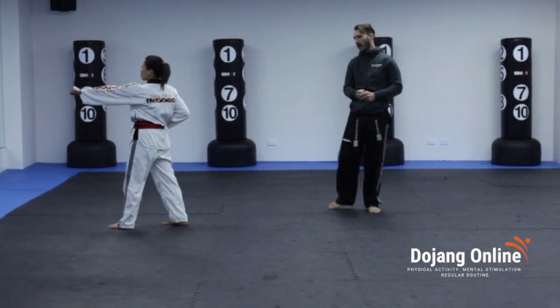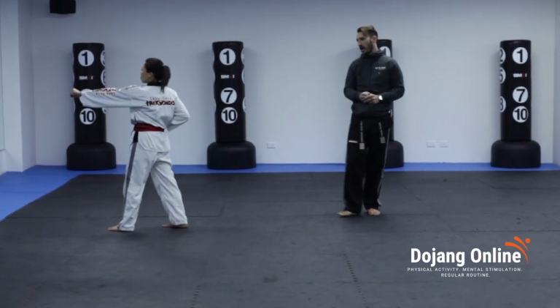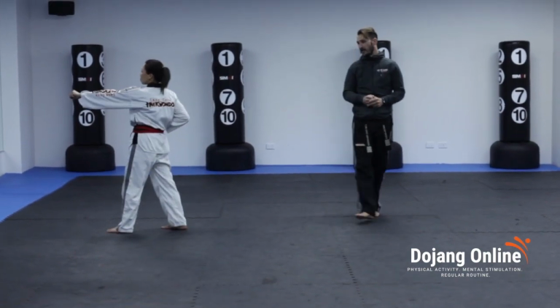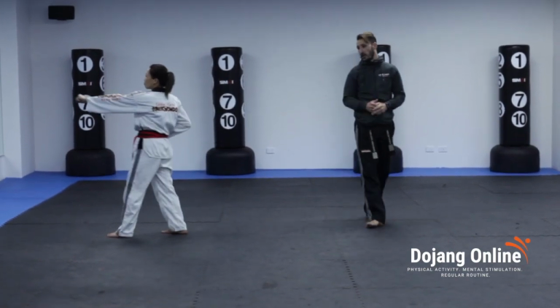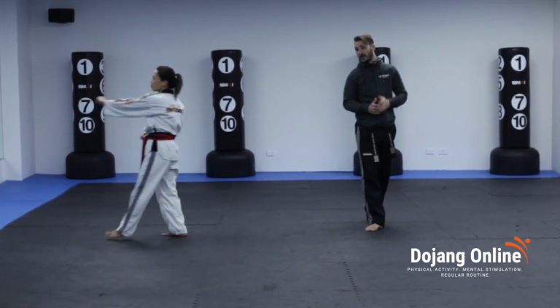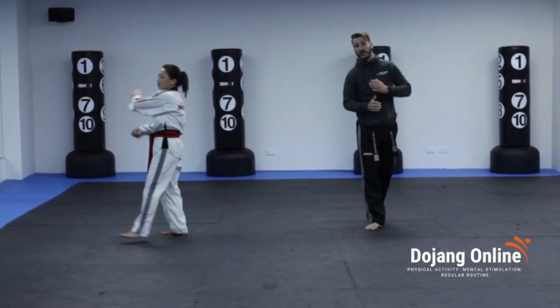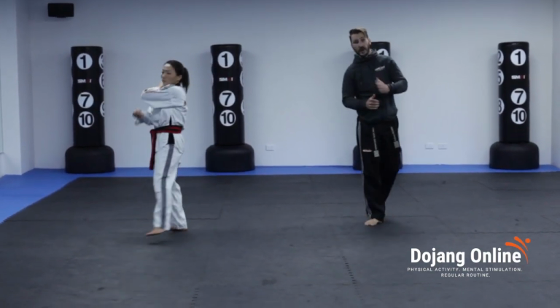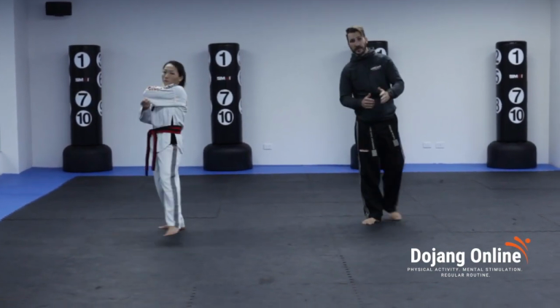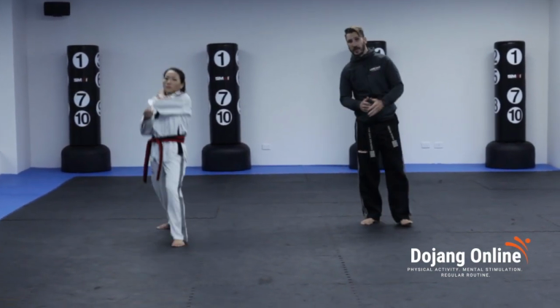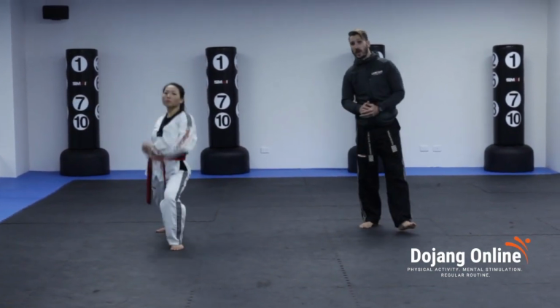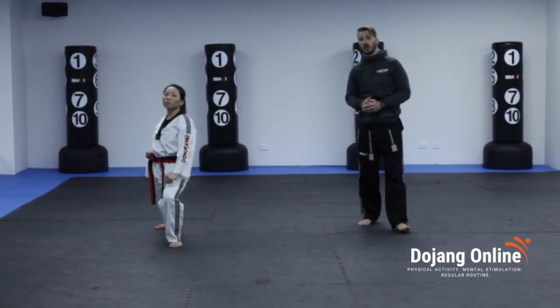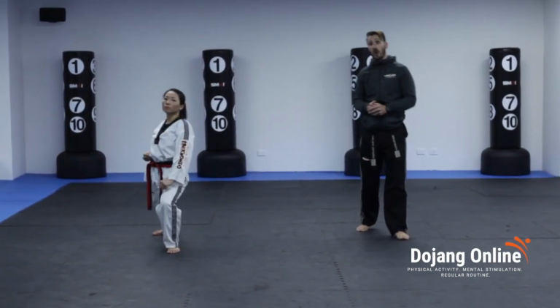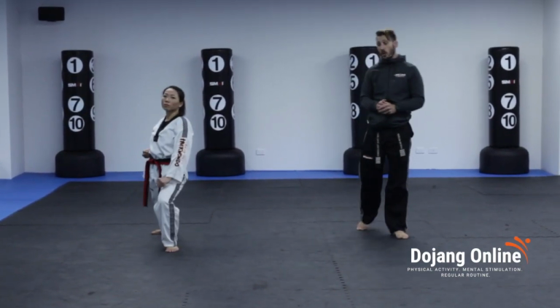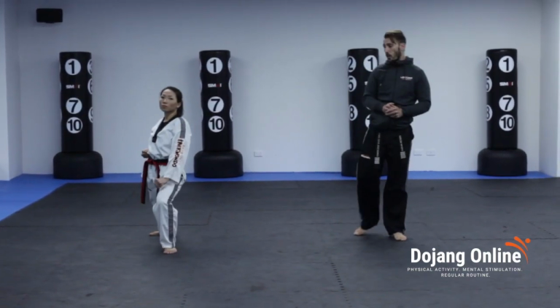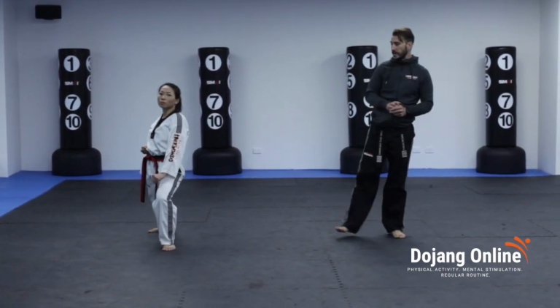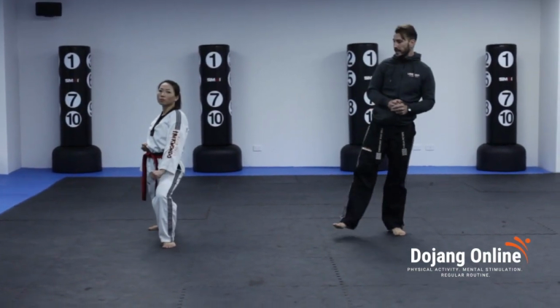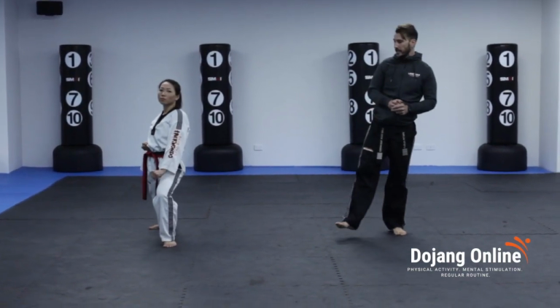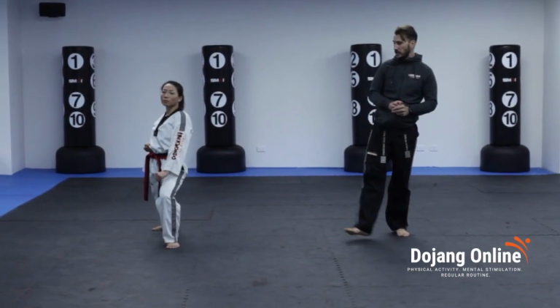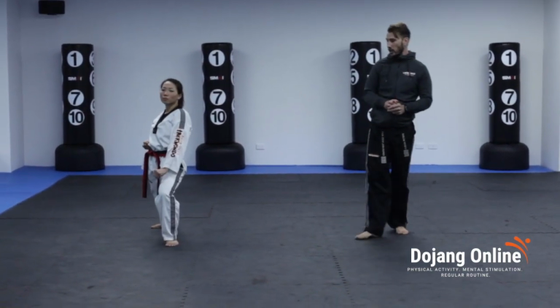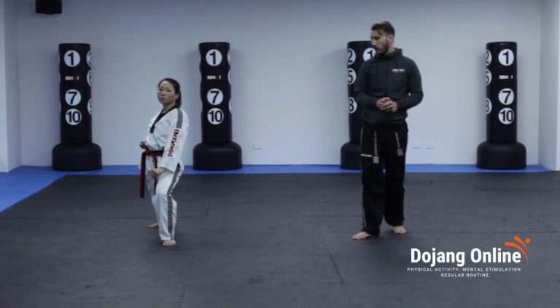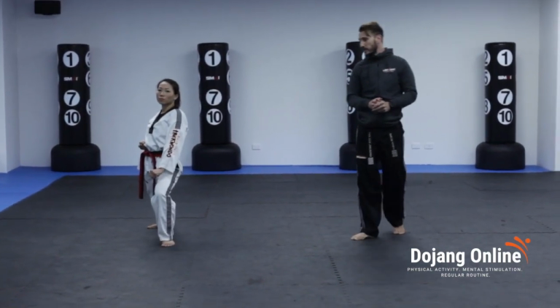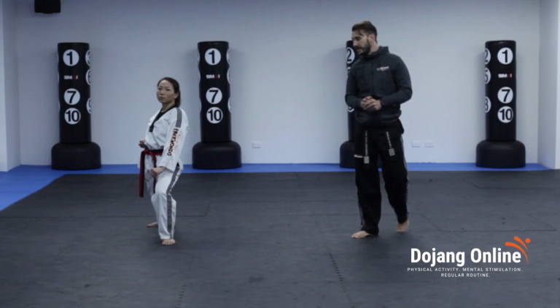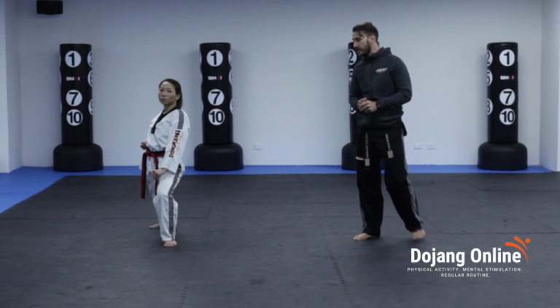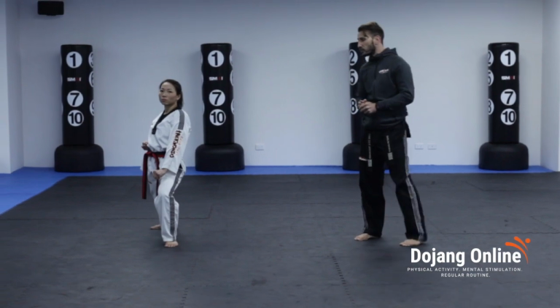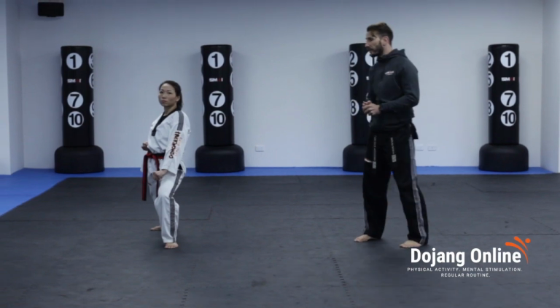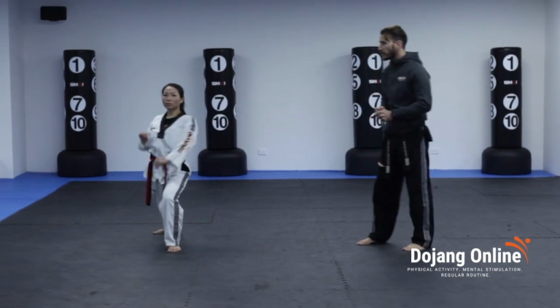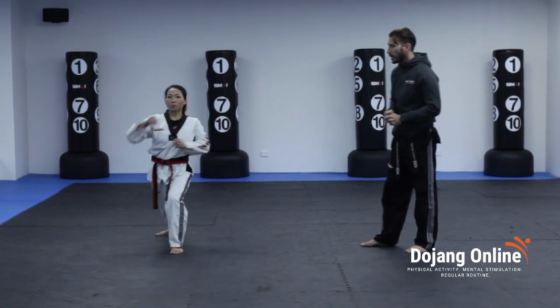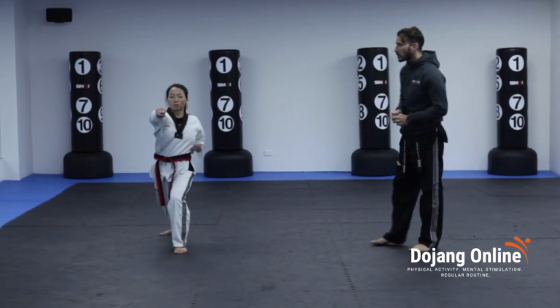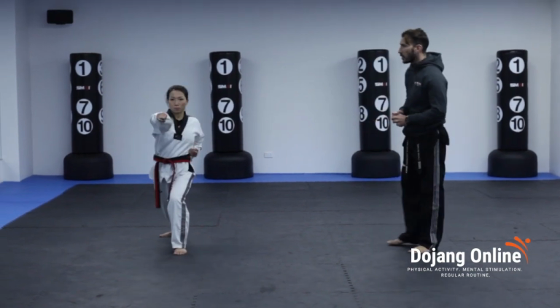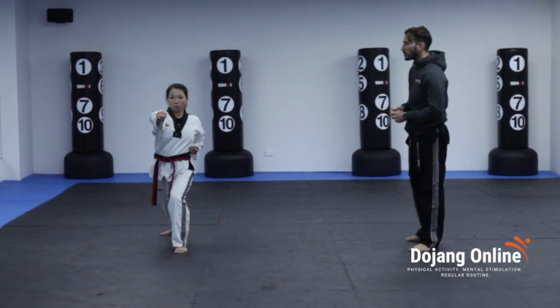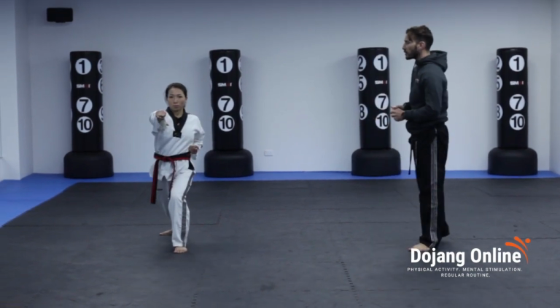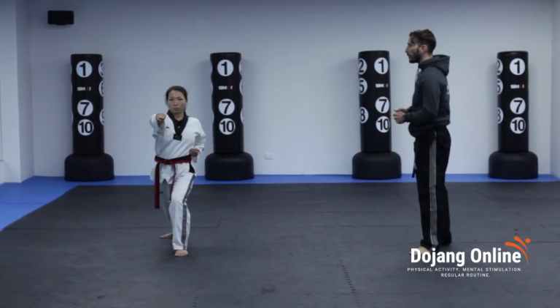Five, towards the front, long walking stance, low block. Six, reverse punch on the spot.